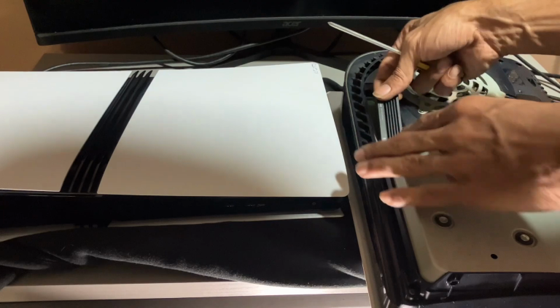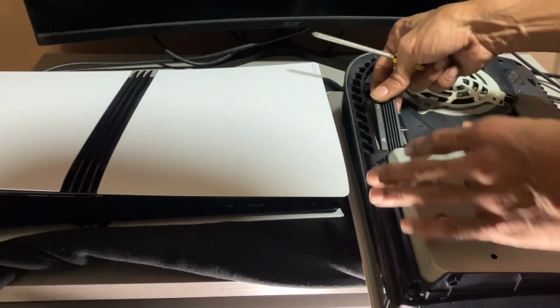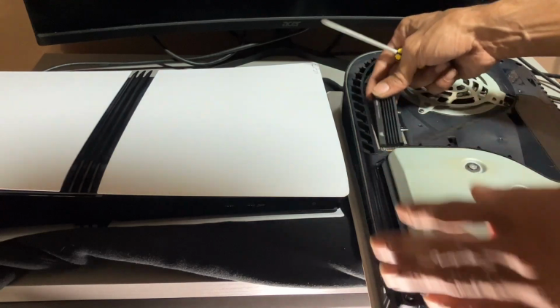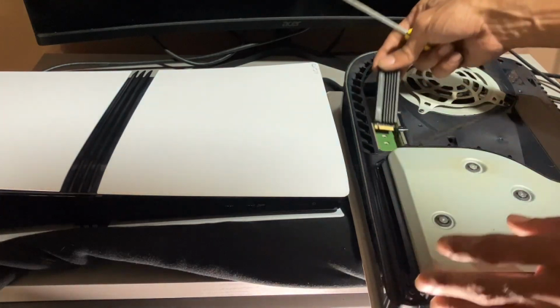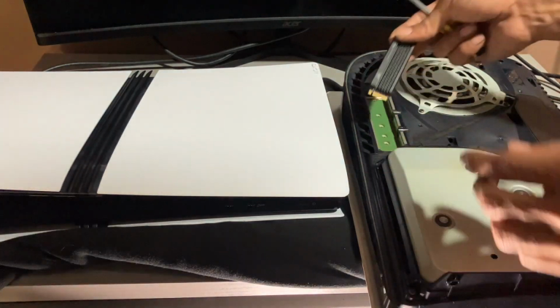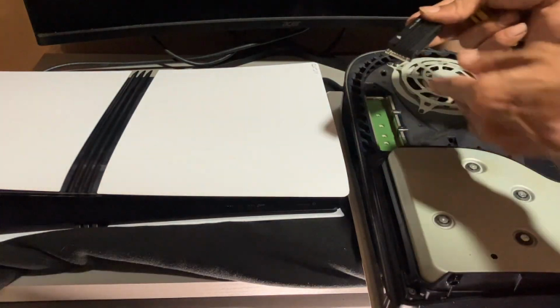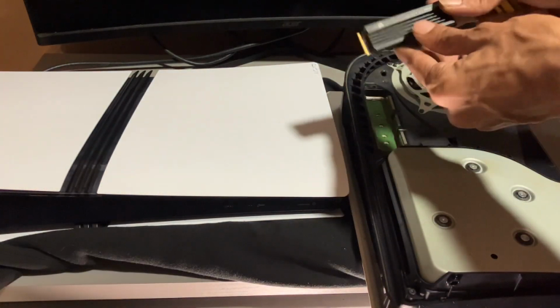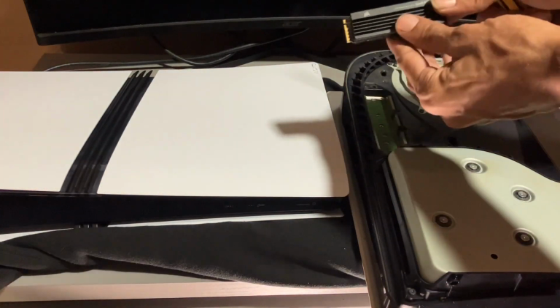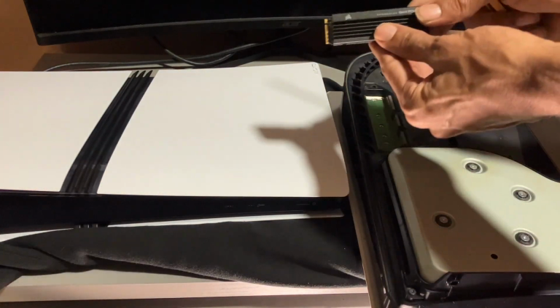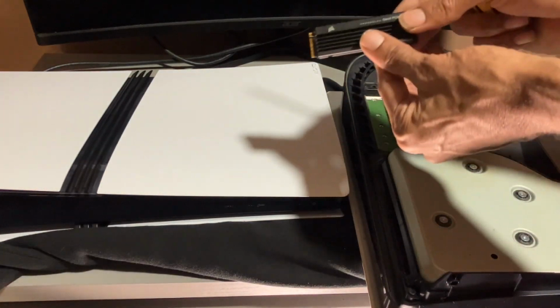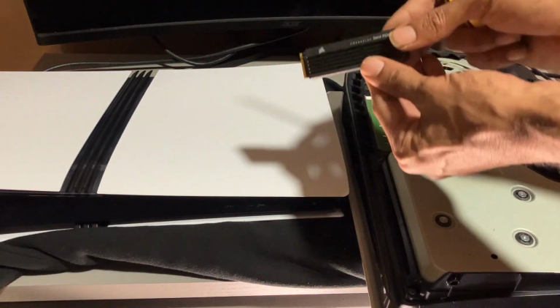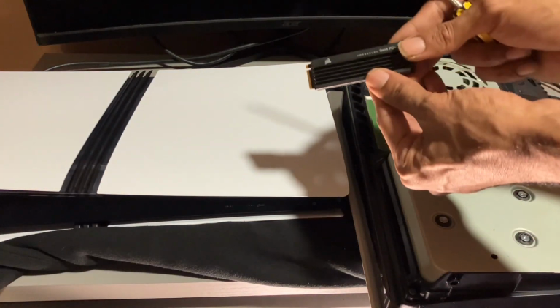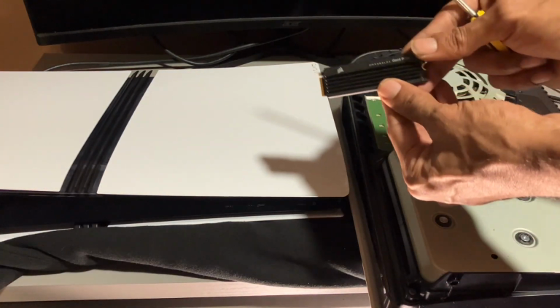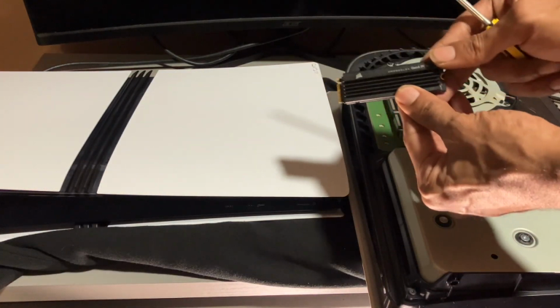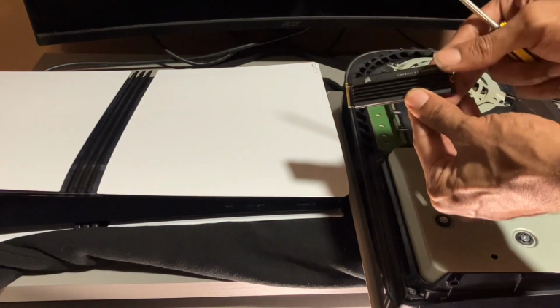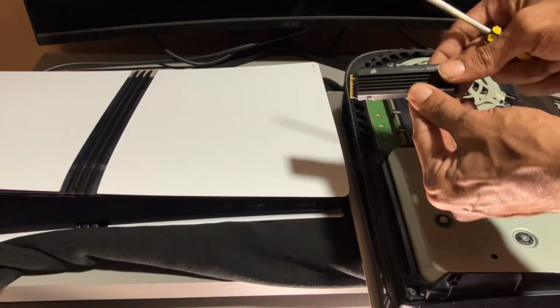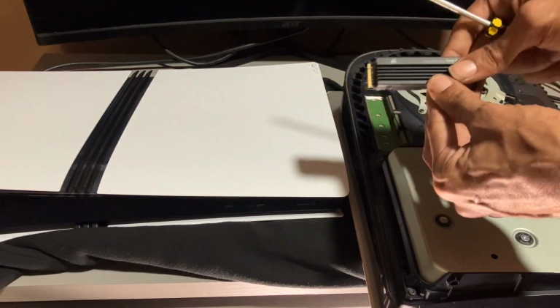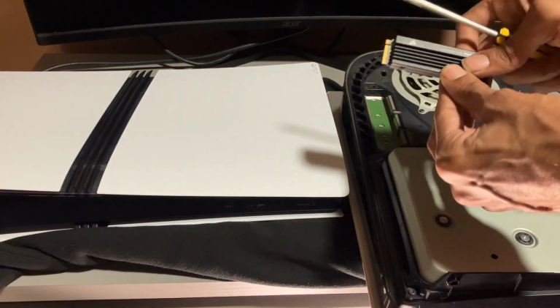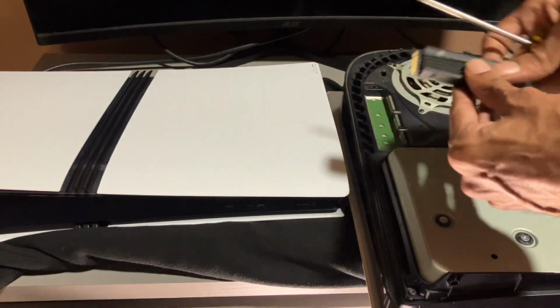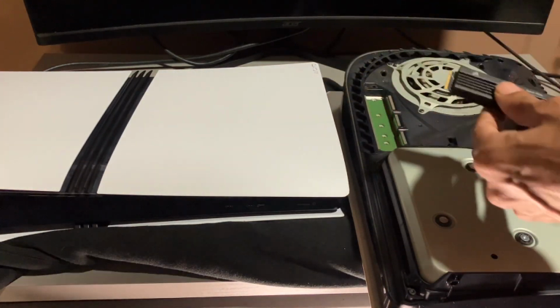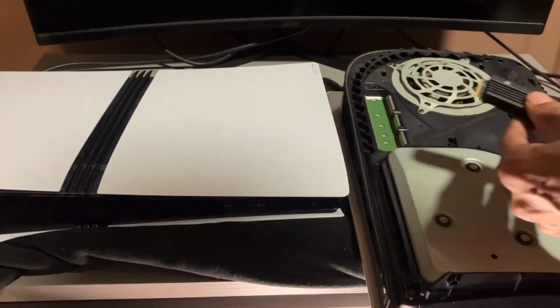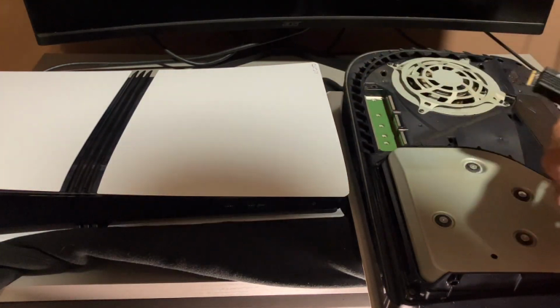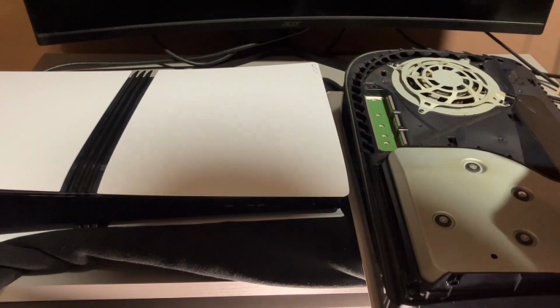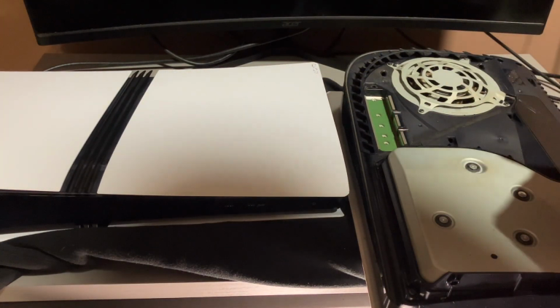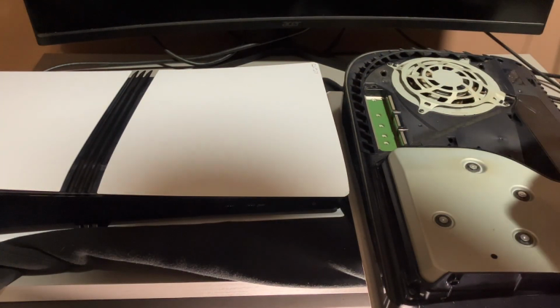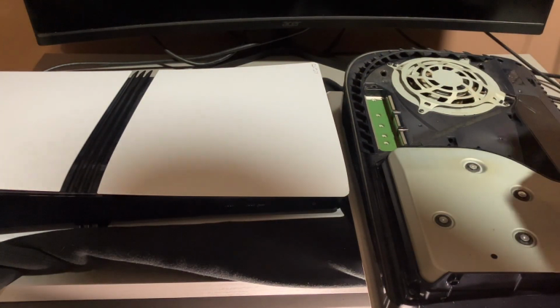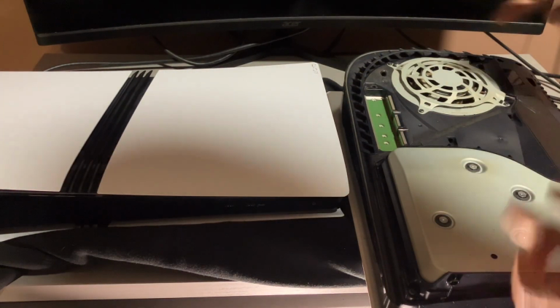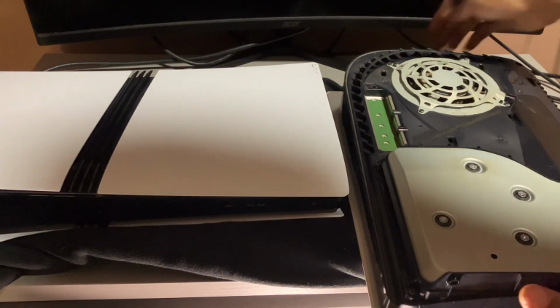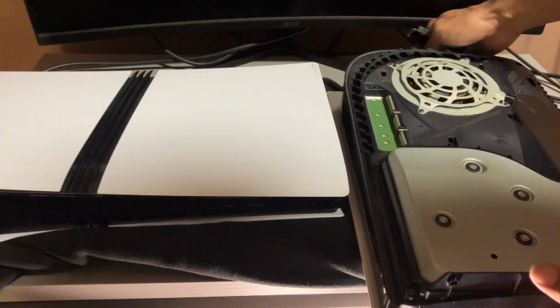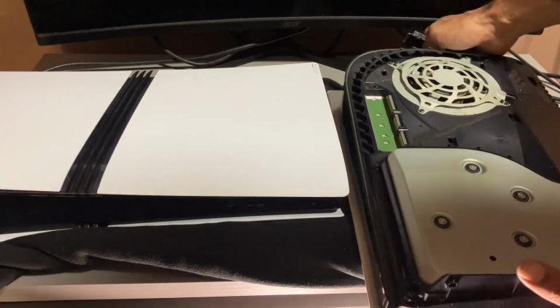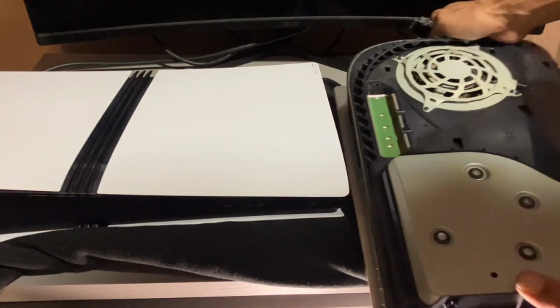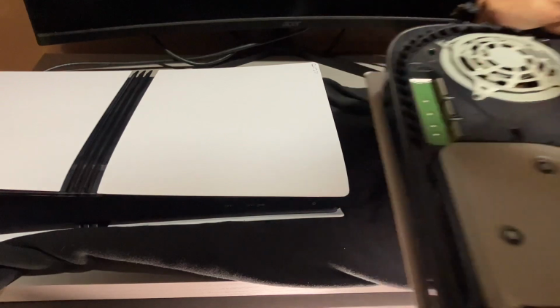And here it is, 2TB SSD. I'm going to put this to the side.